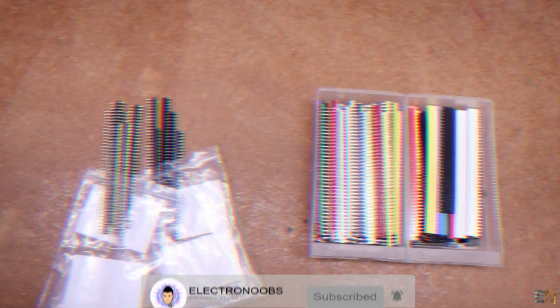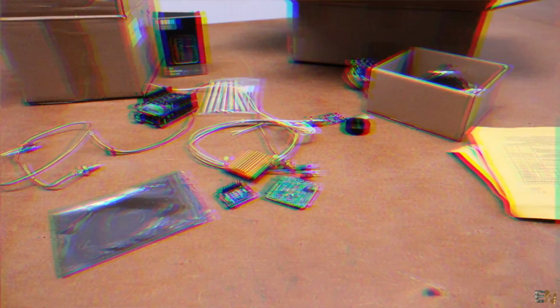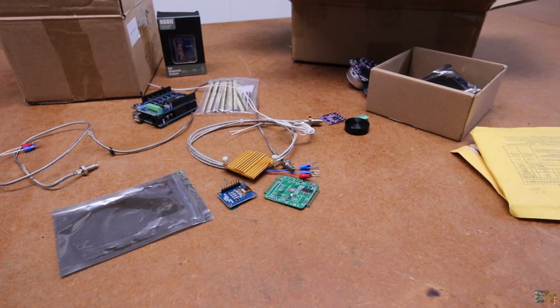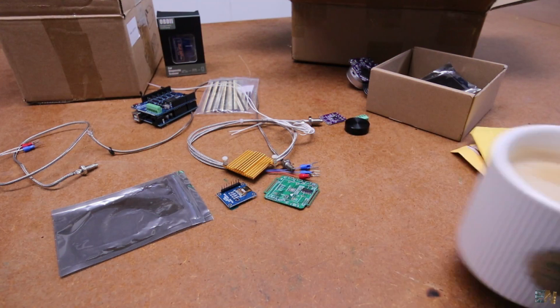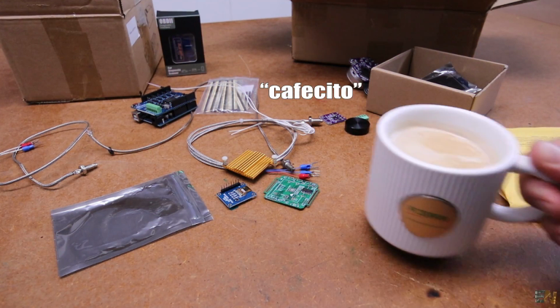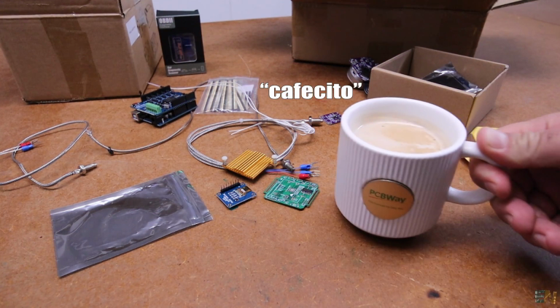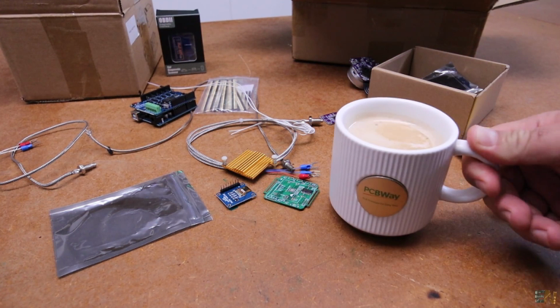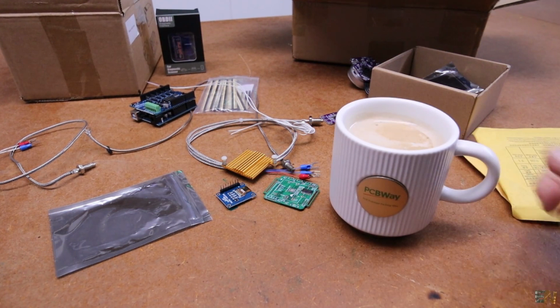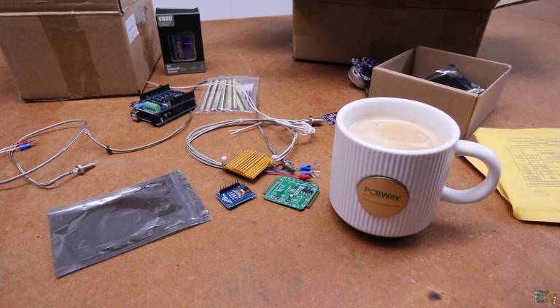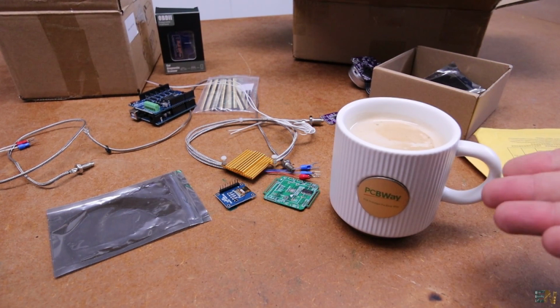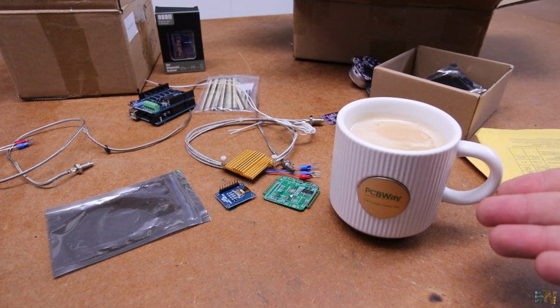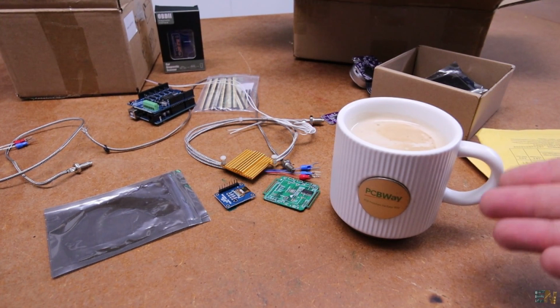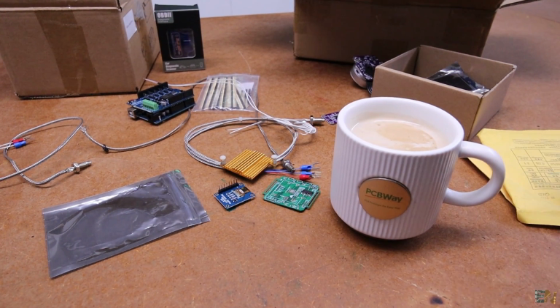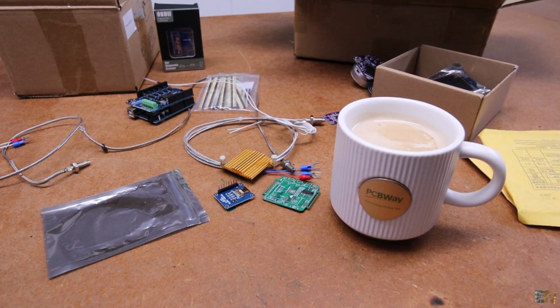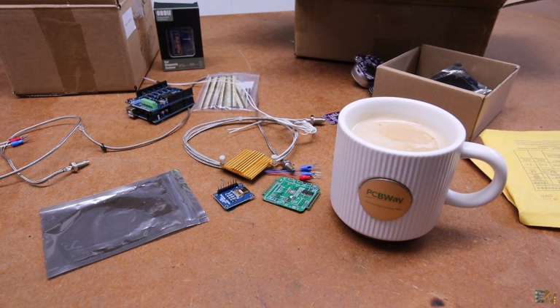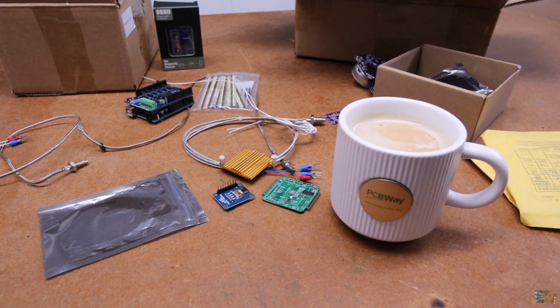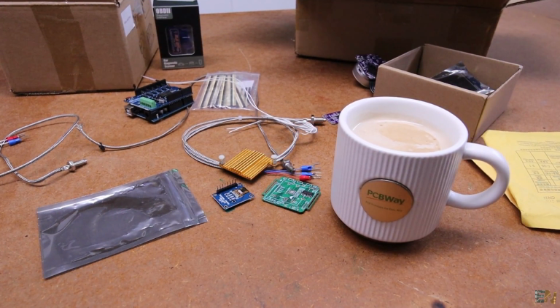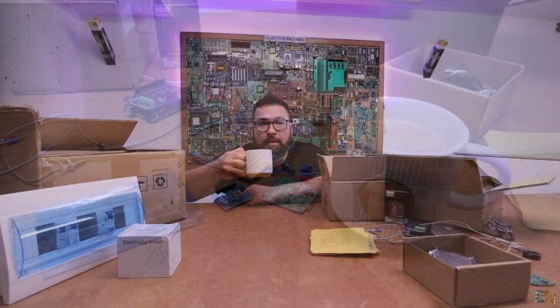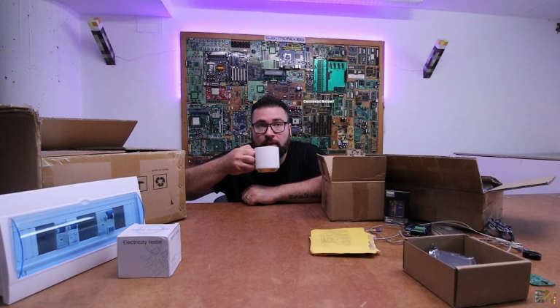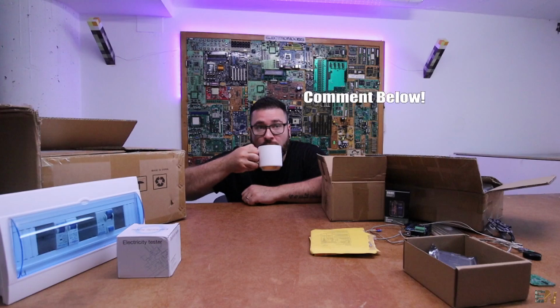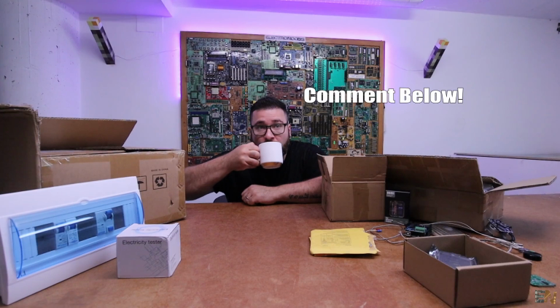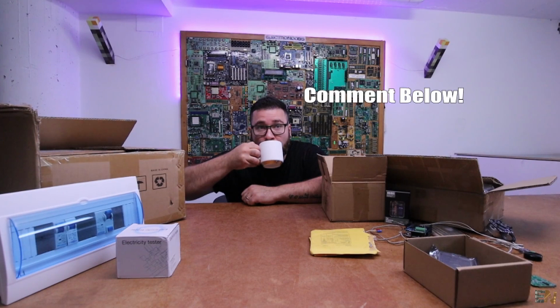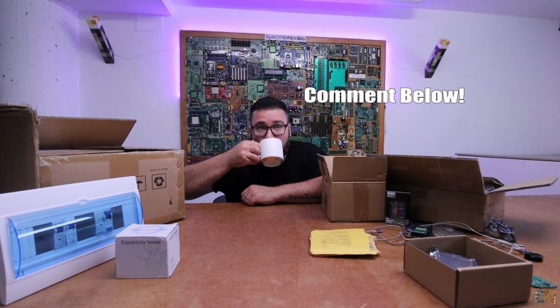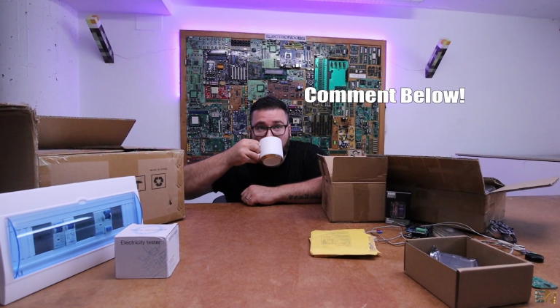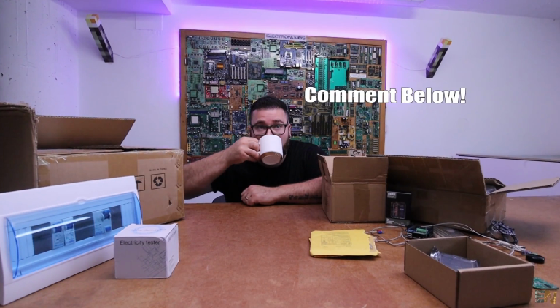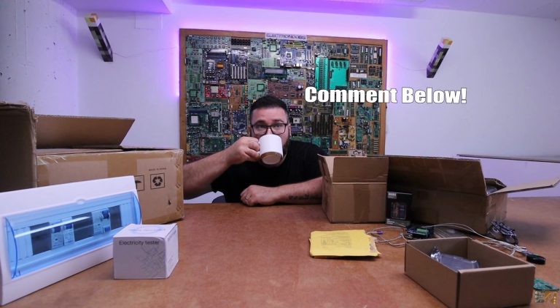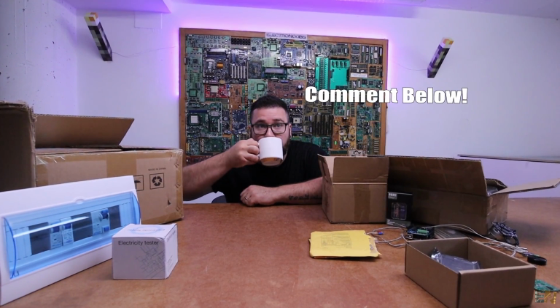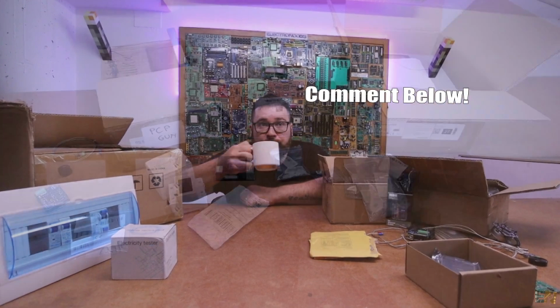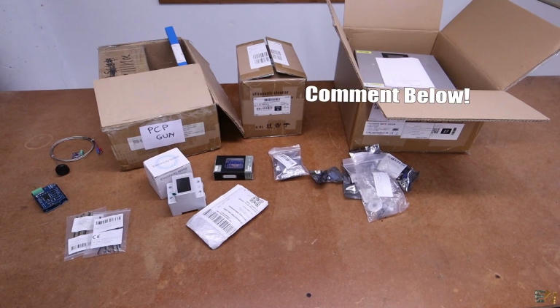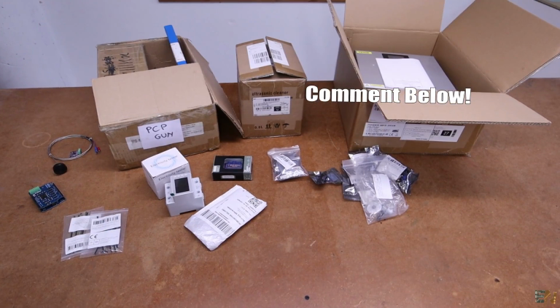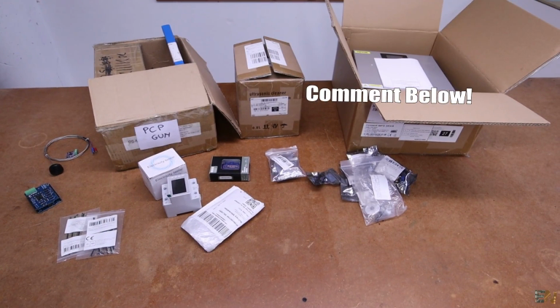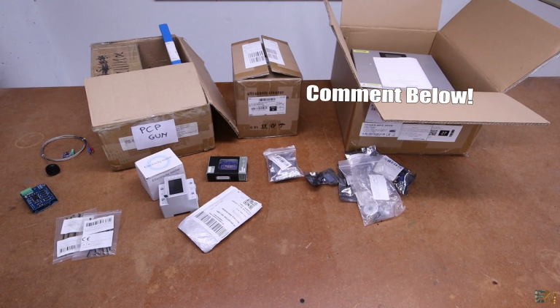But first some cafecito. It's not part of the mailbag but it helps. Today we have some very interesting parts, so let's get started.